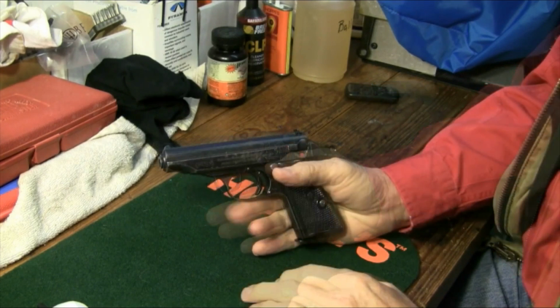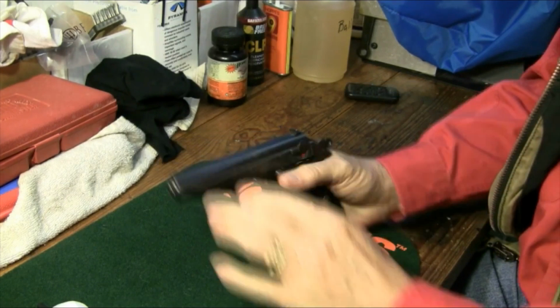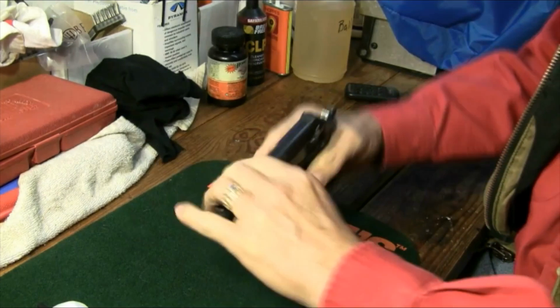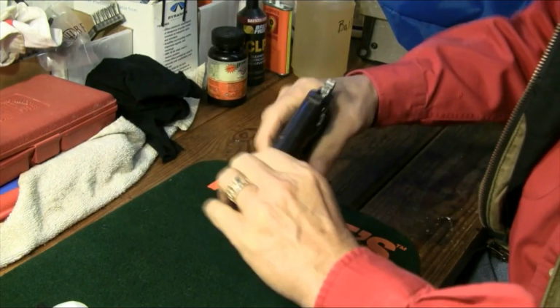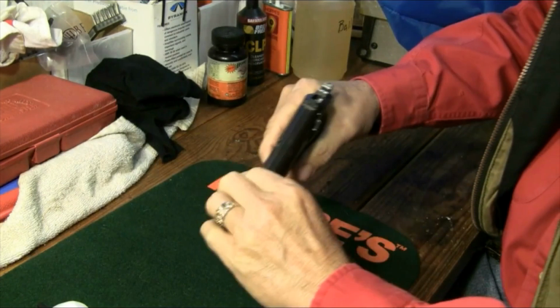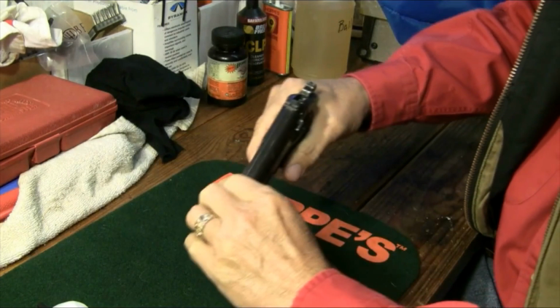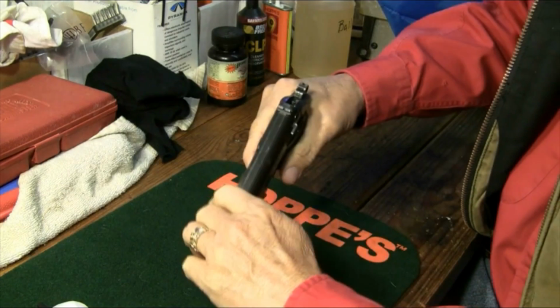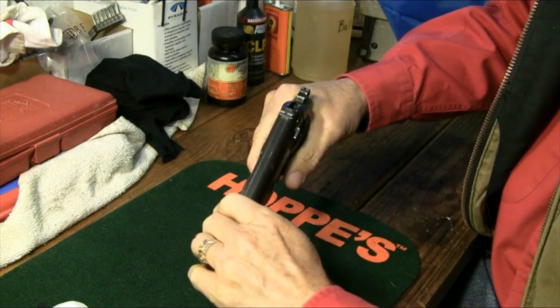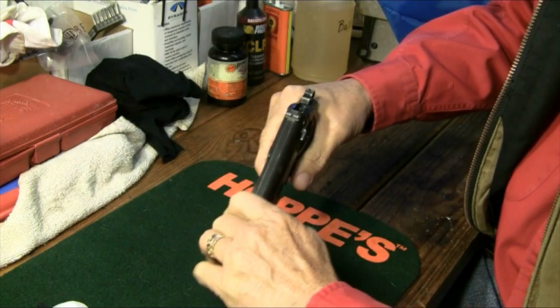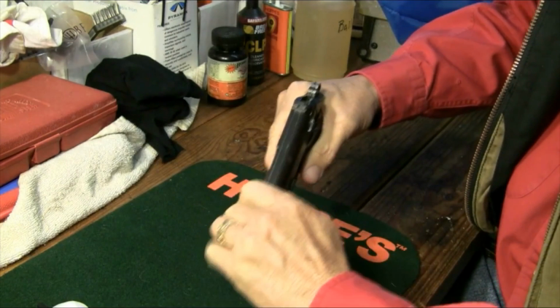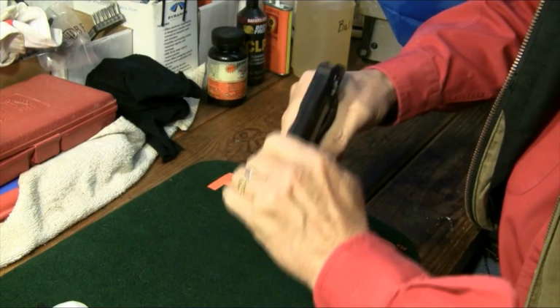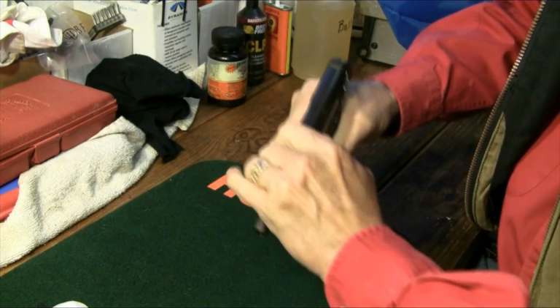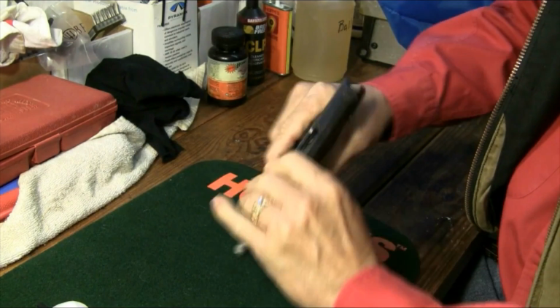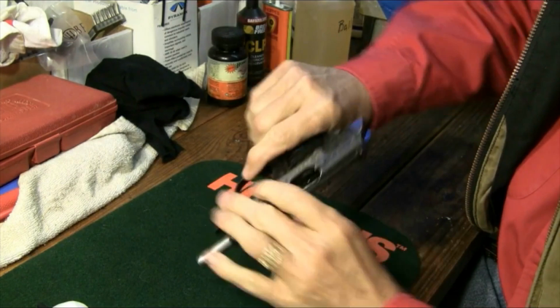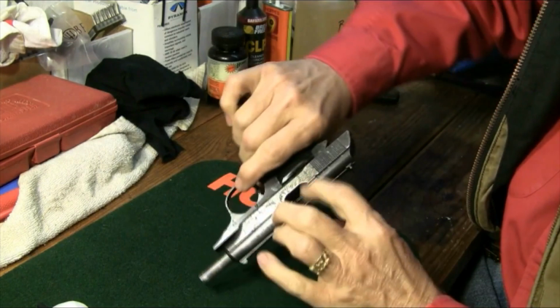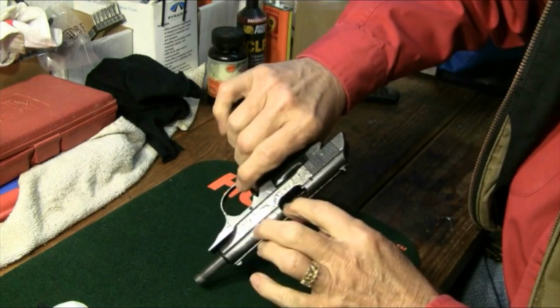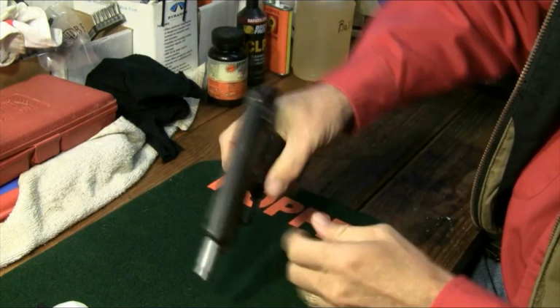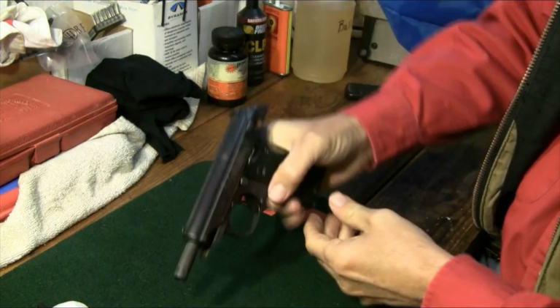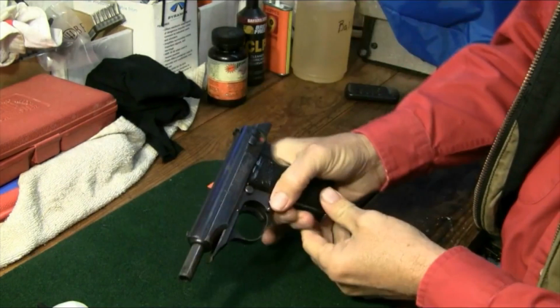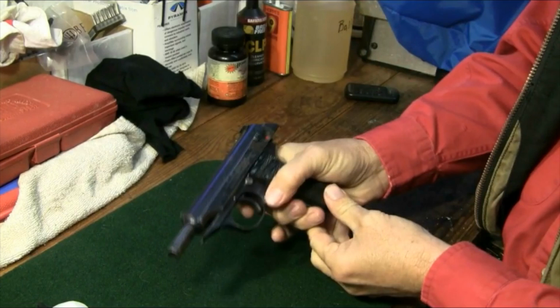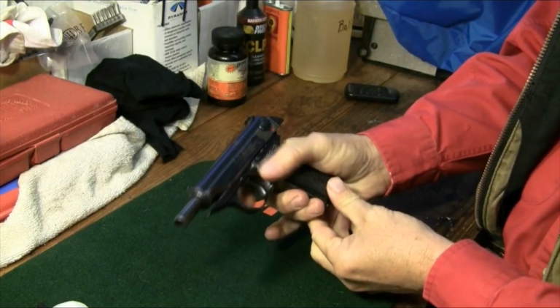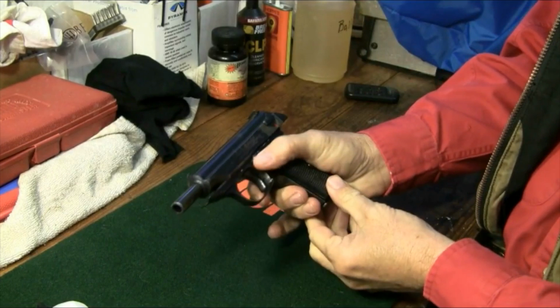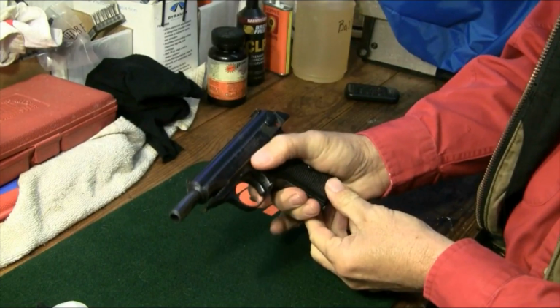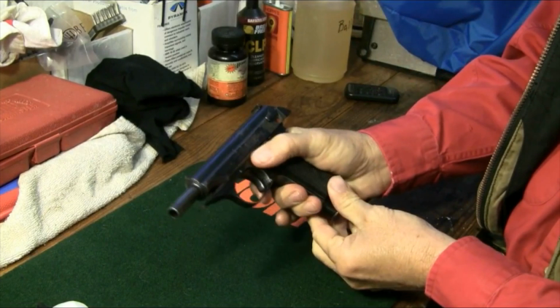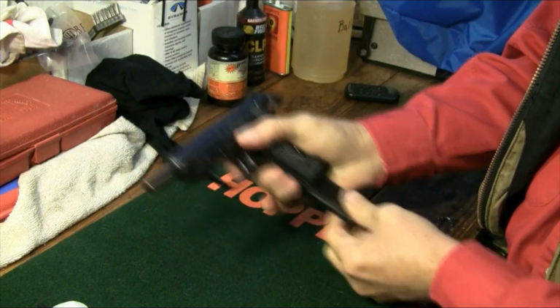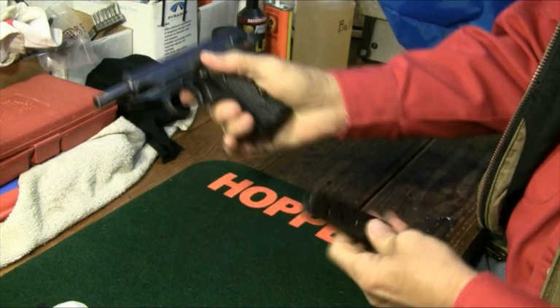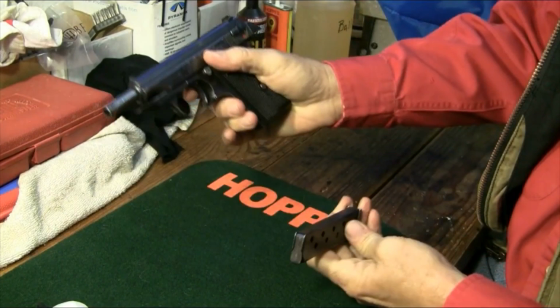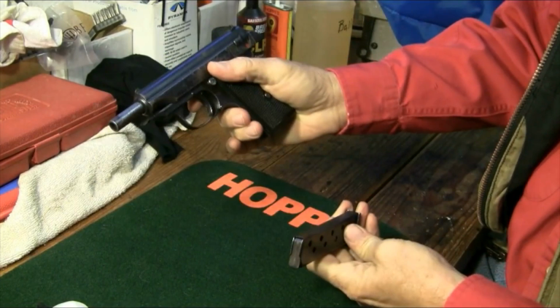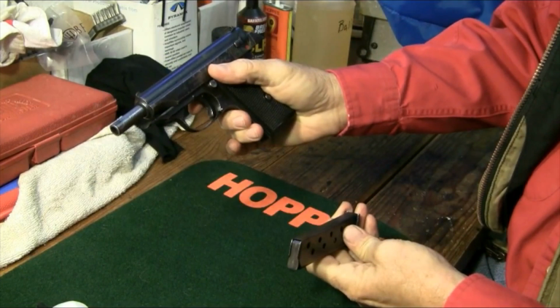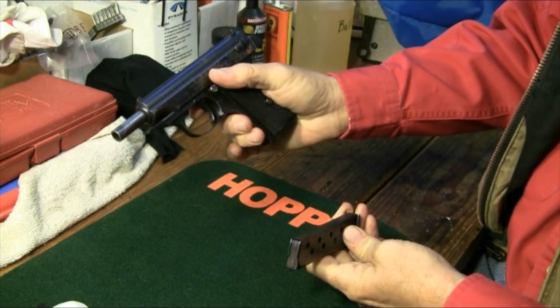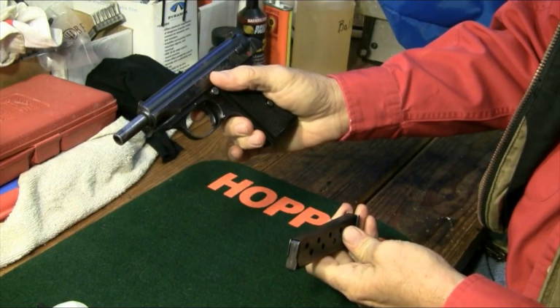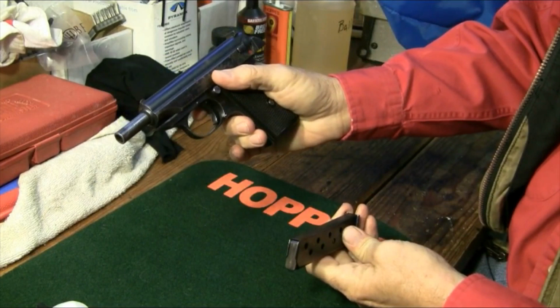First, as always, we clear the gun. Okay, and we're clear.